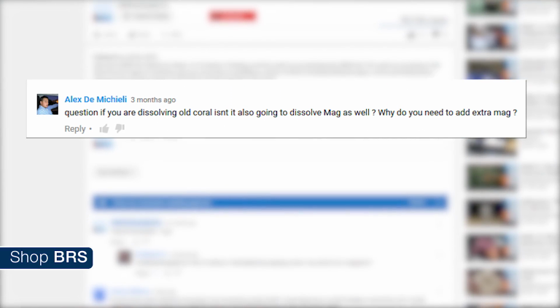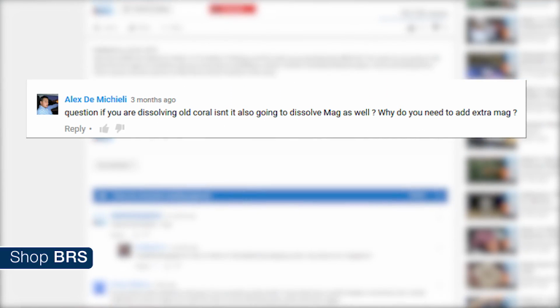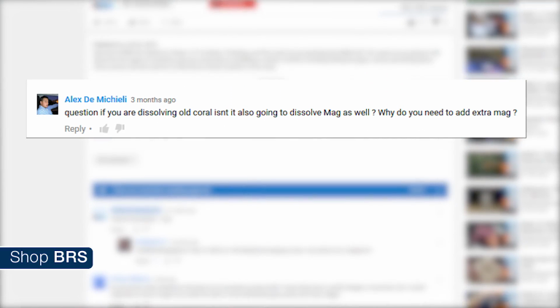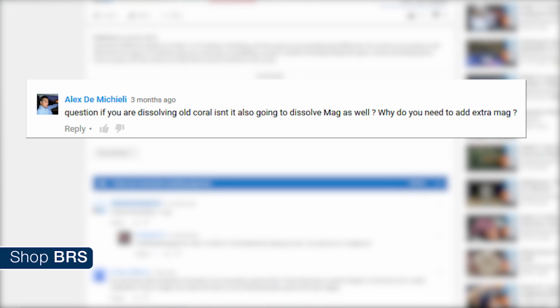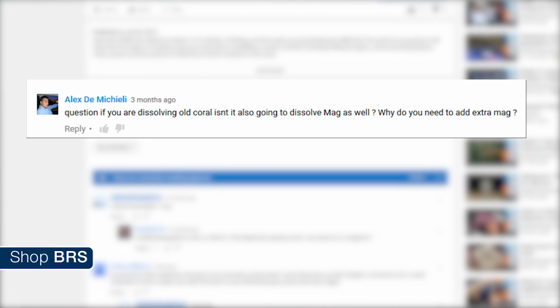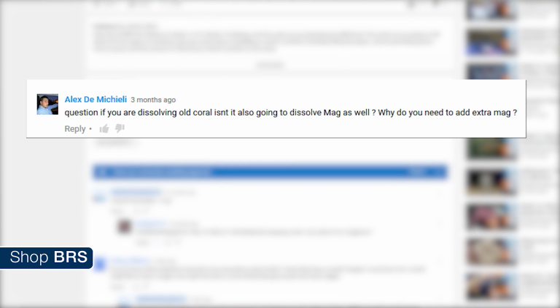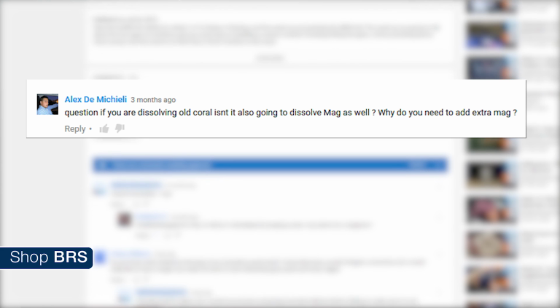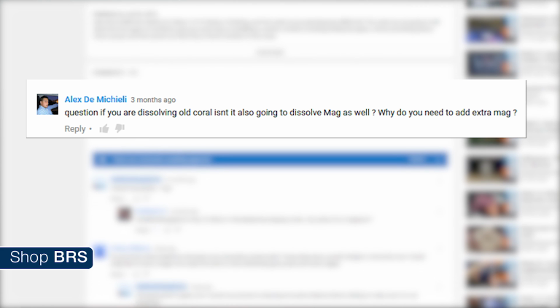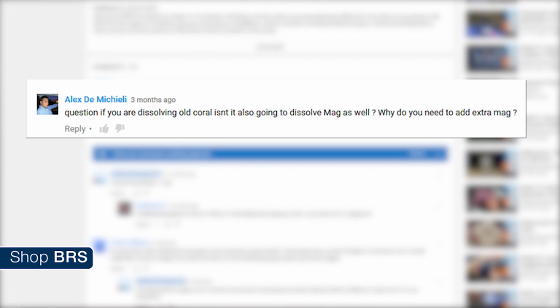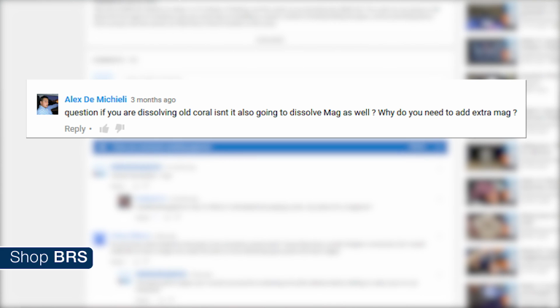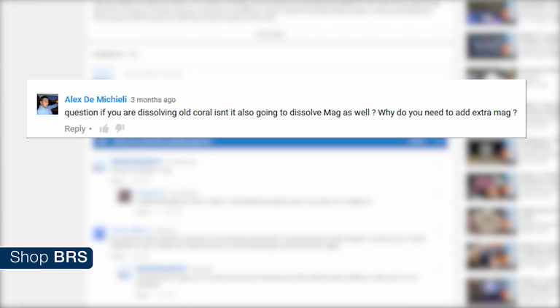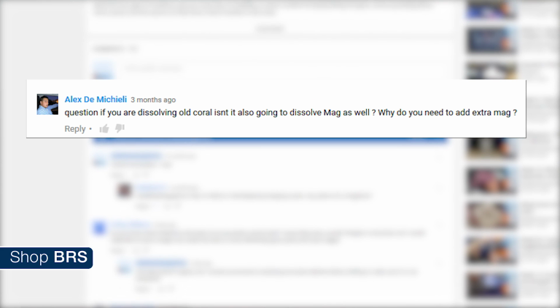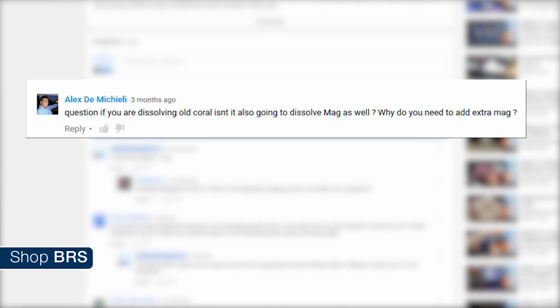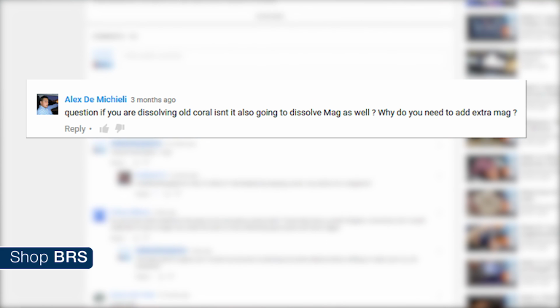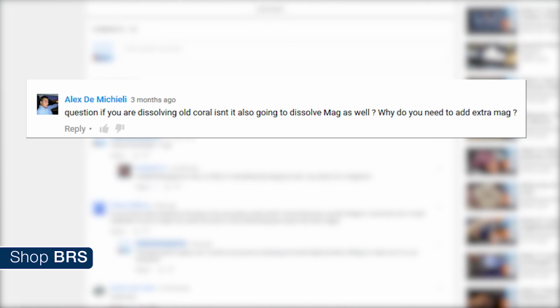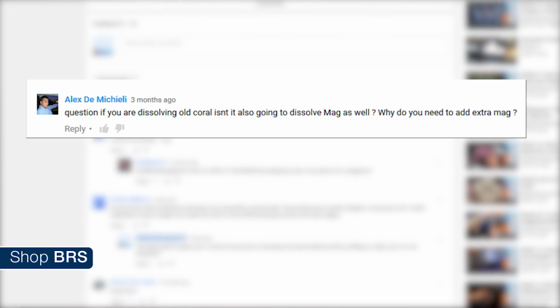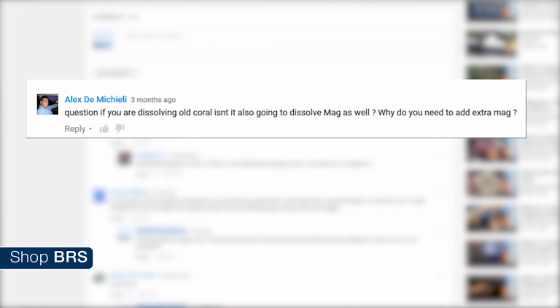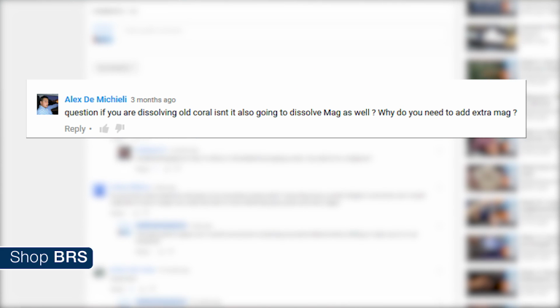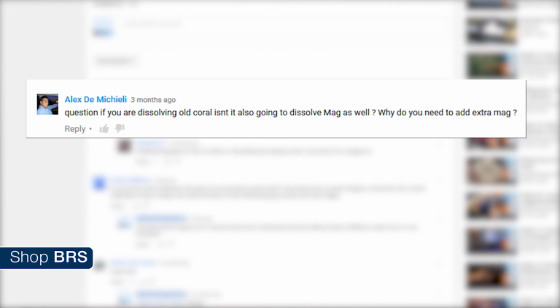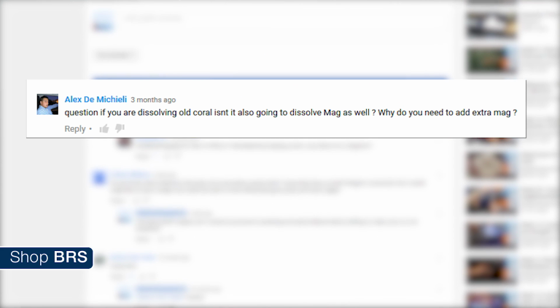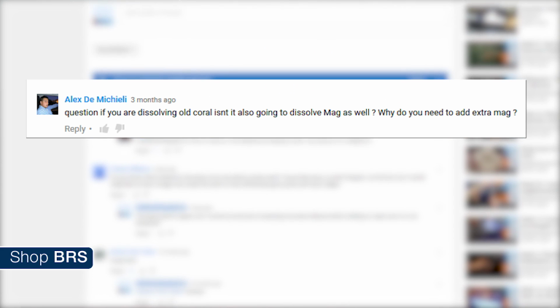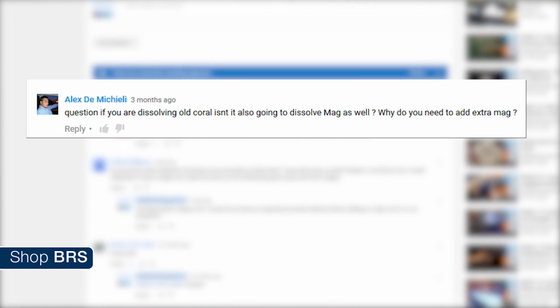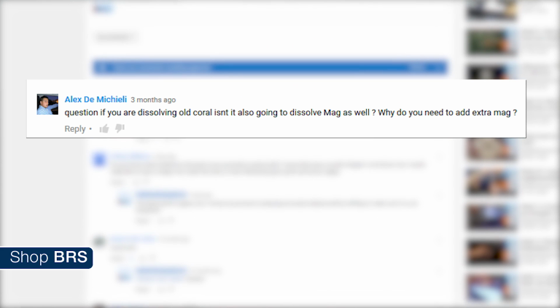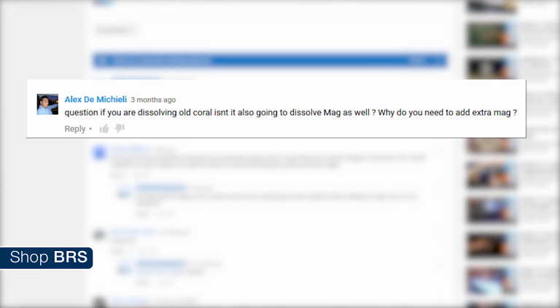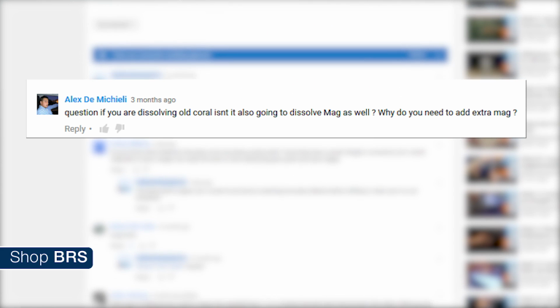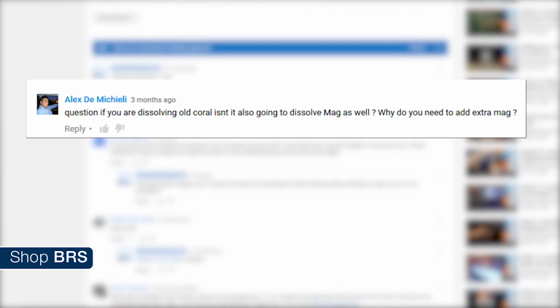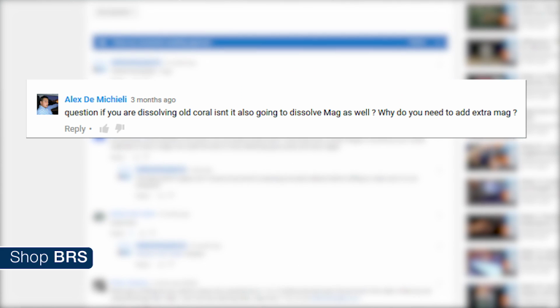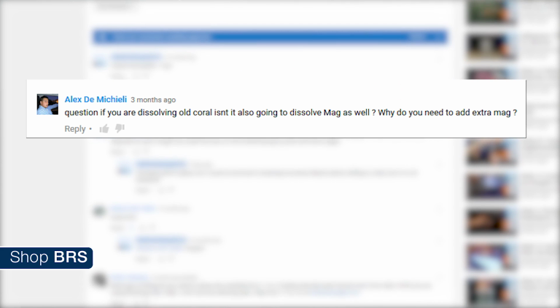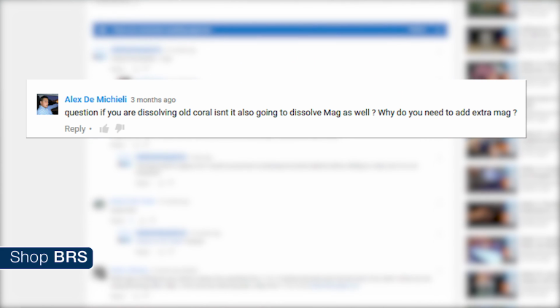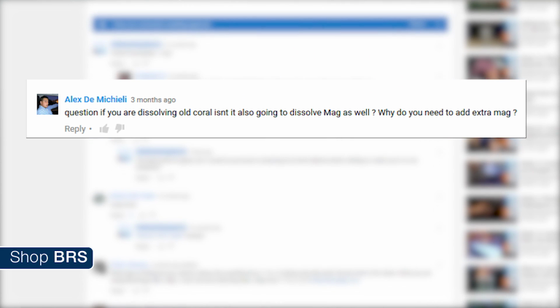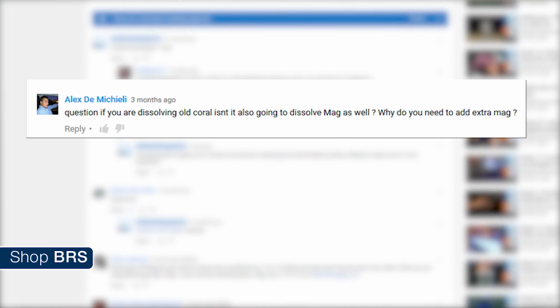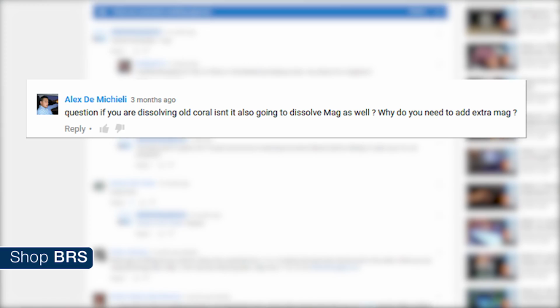If you're dissolving old coral pieces in a calcium reactor, isn't it also going to dissolve magnesium as well? Why do you need to add the extra magnesium?